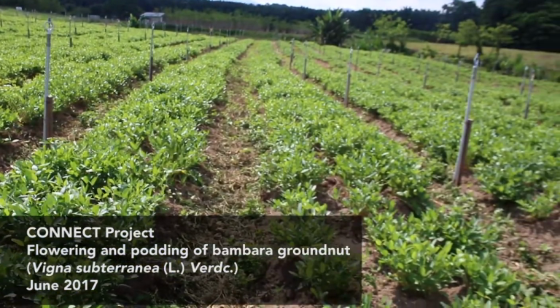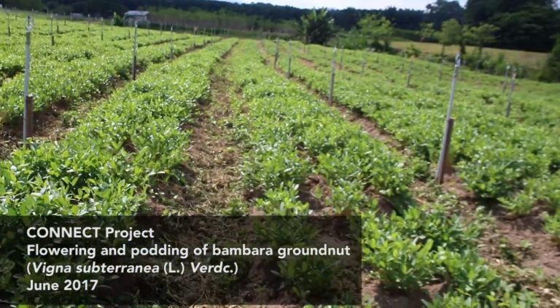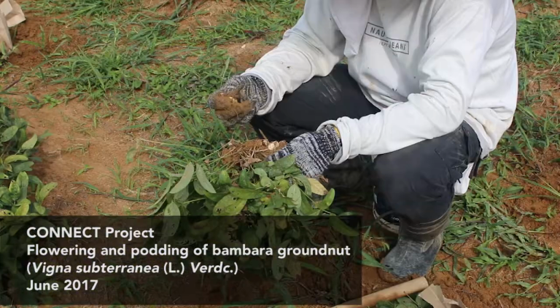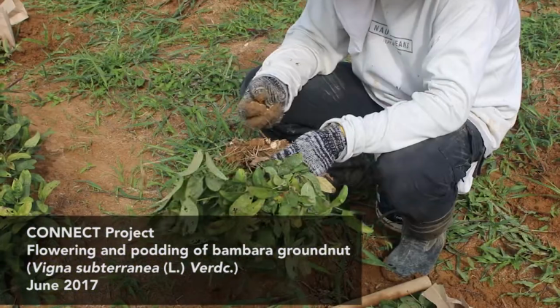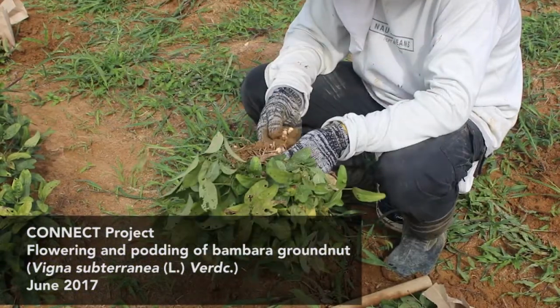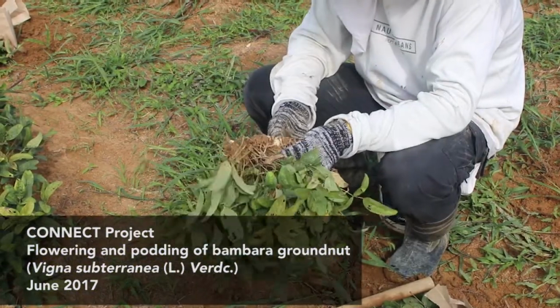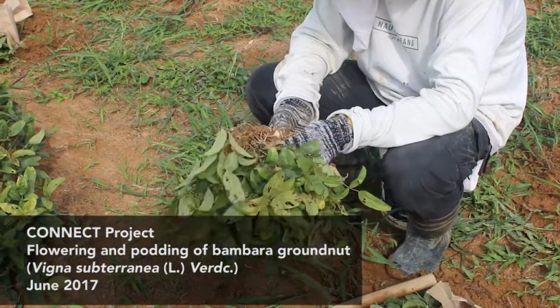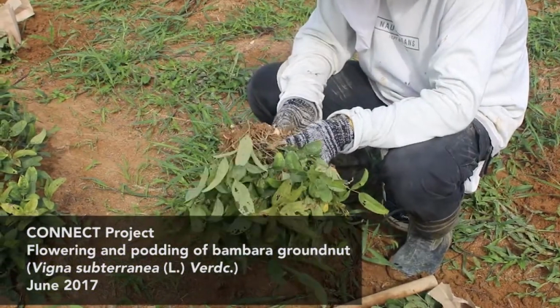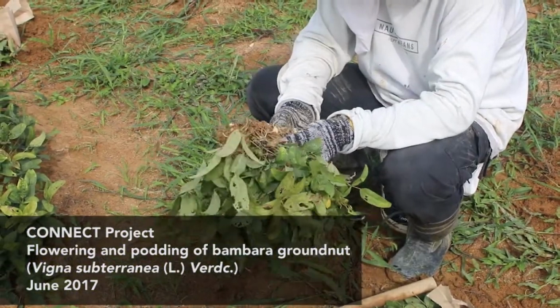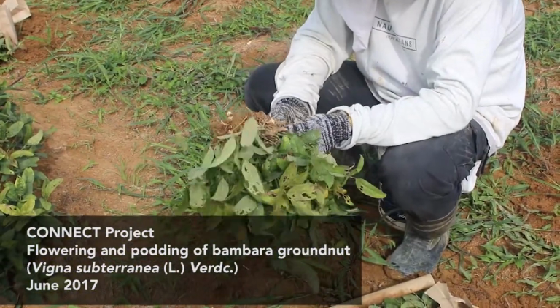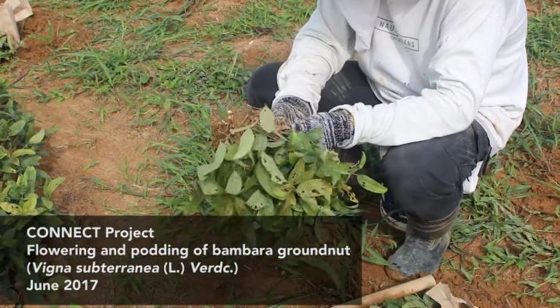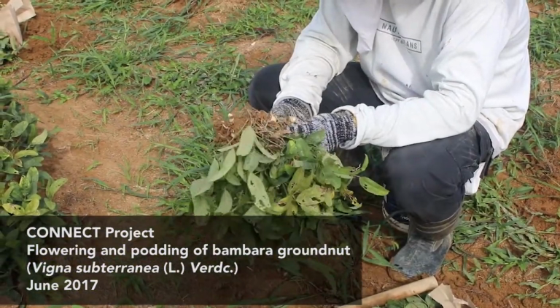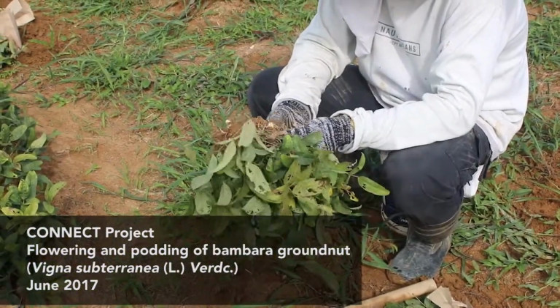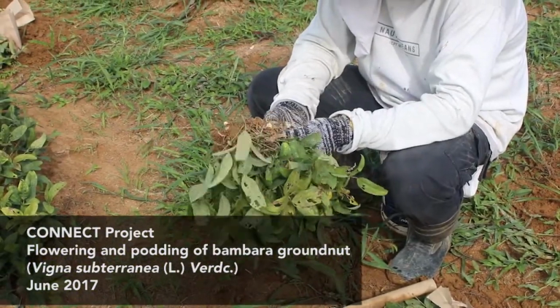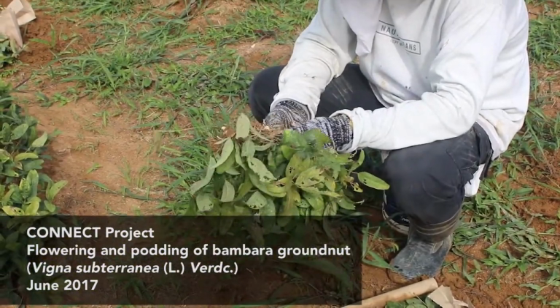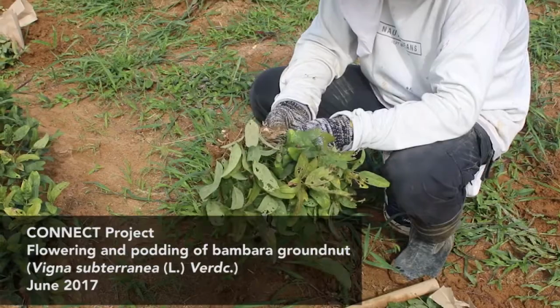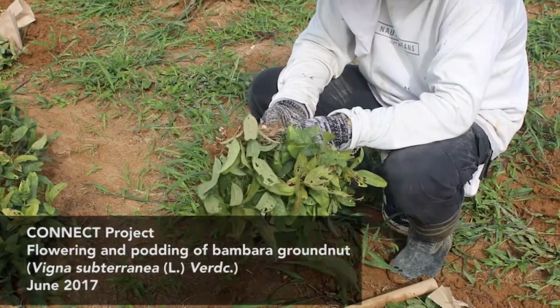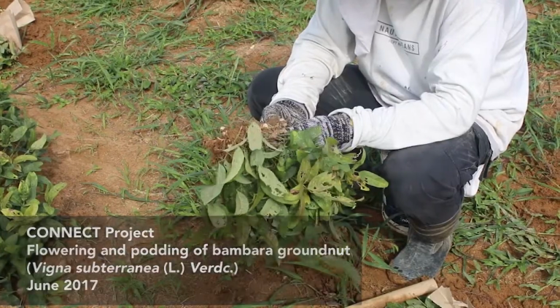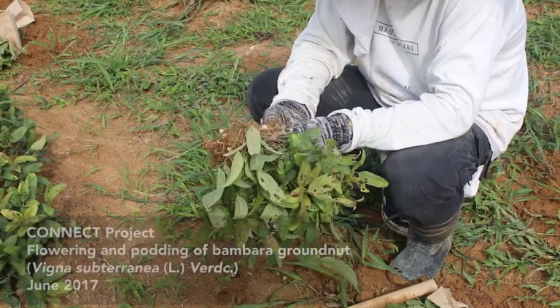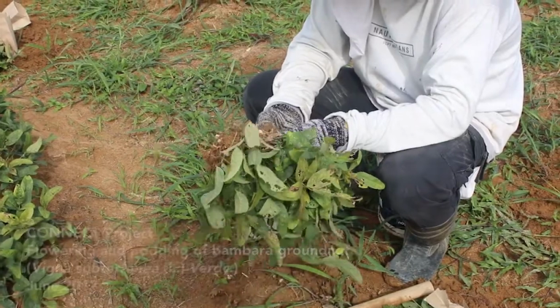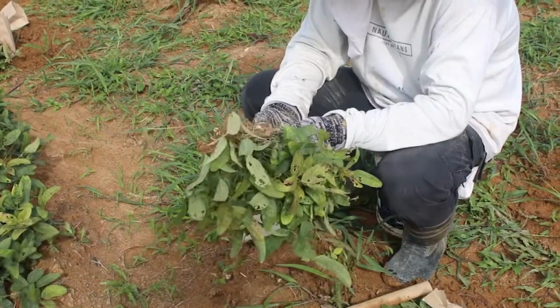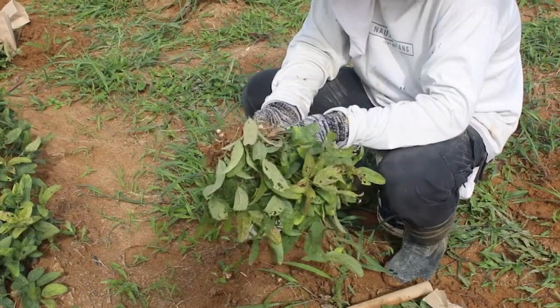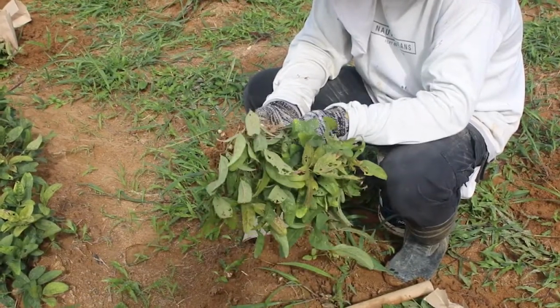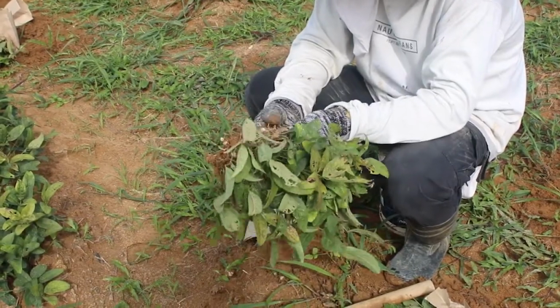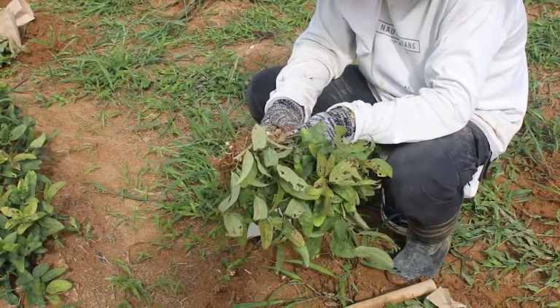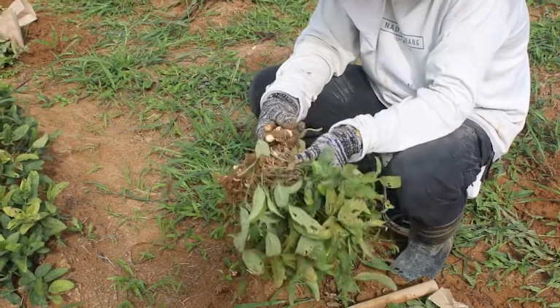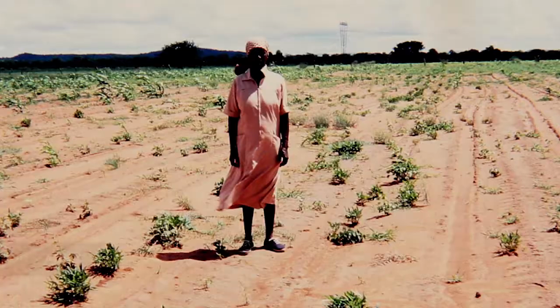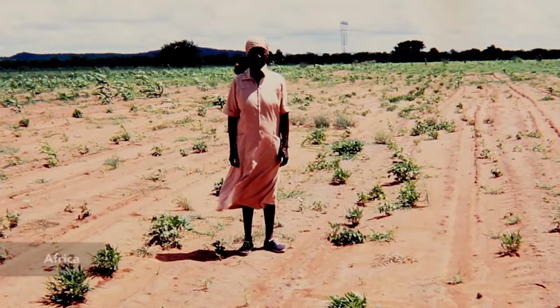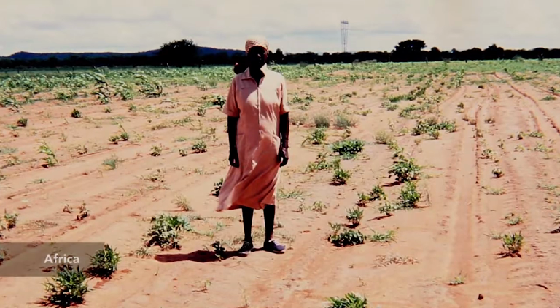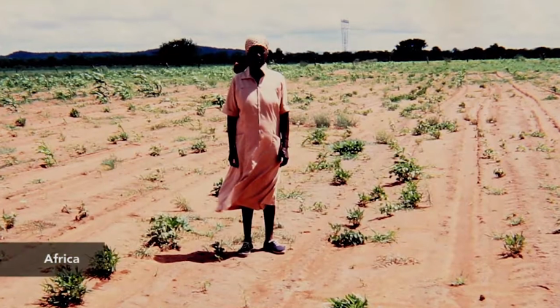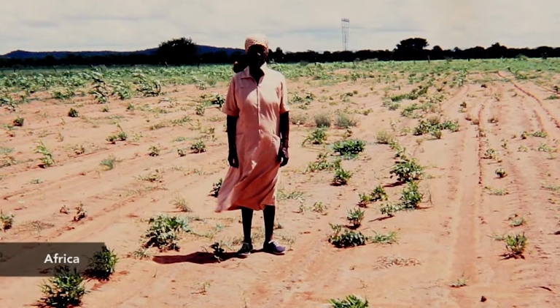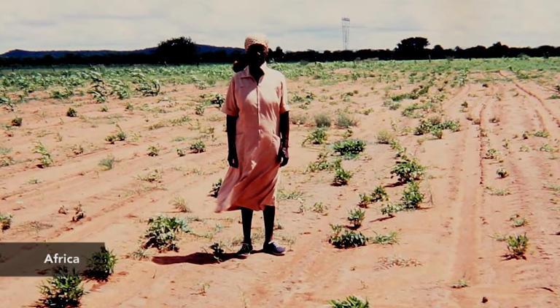Bambara groundnut, known scientifically as Vigna subterranea, is a drought-tolerant crop that is able to grow in homogeneous soils.